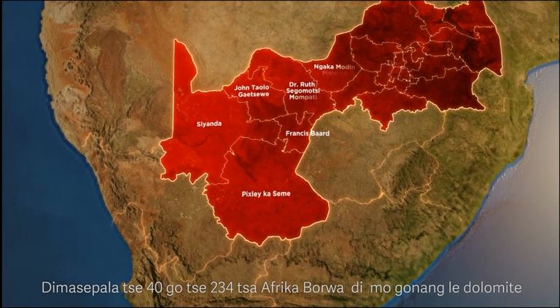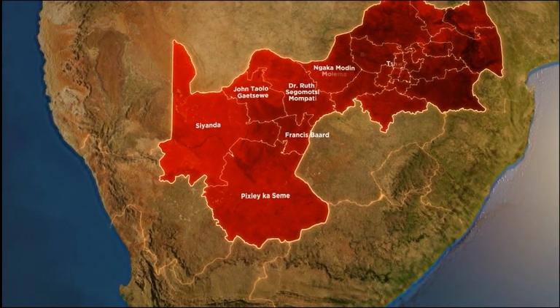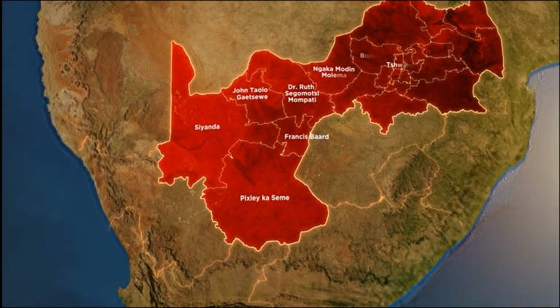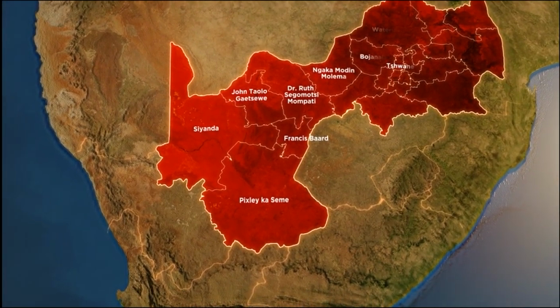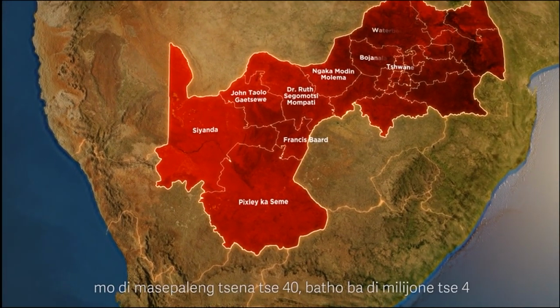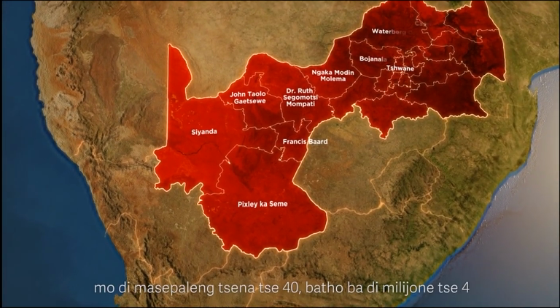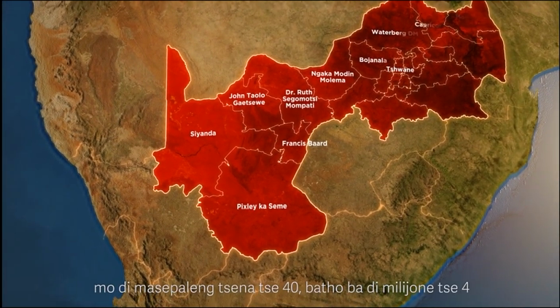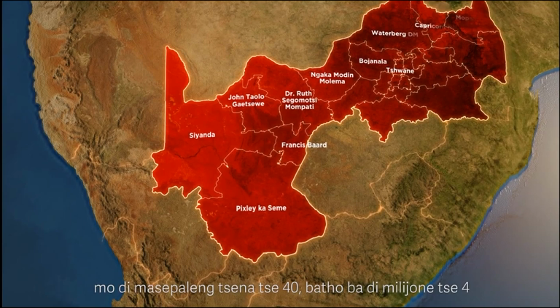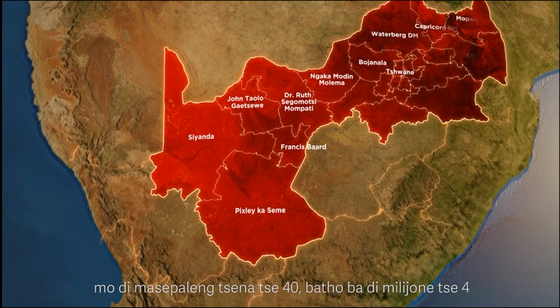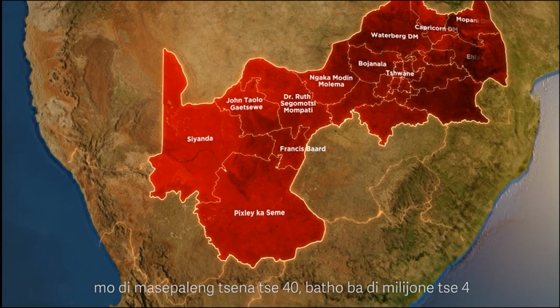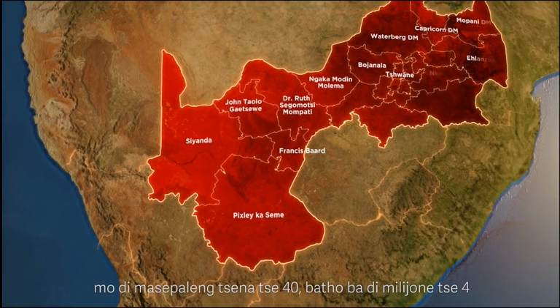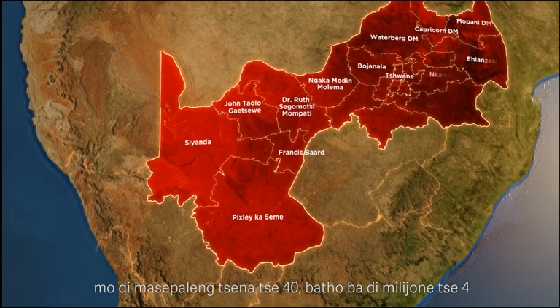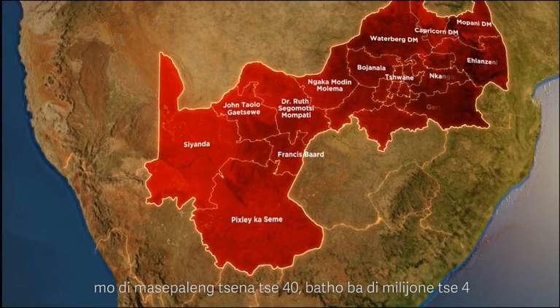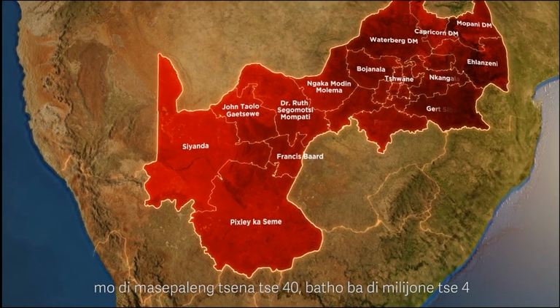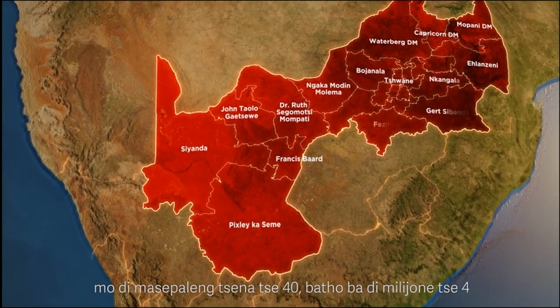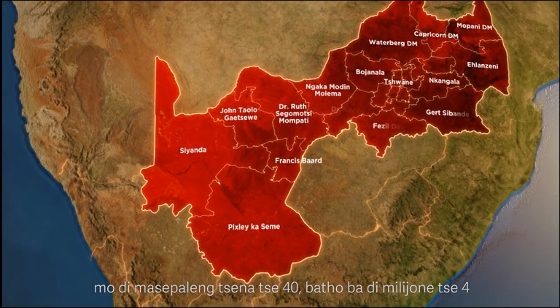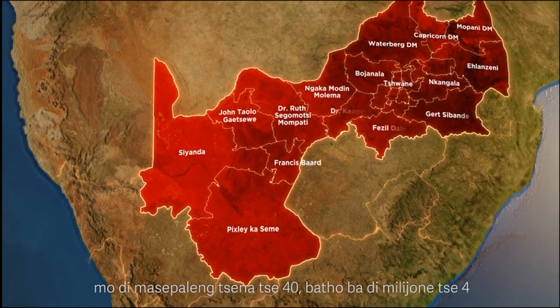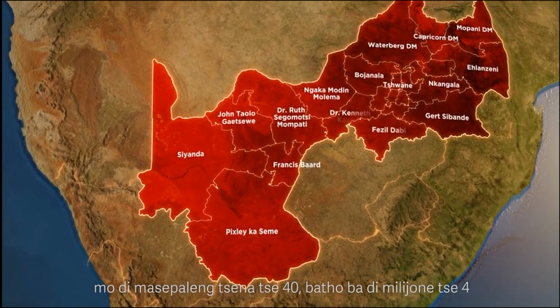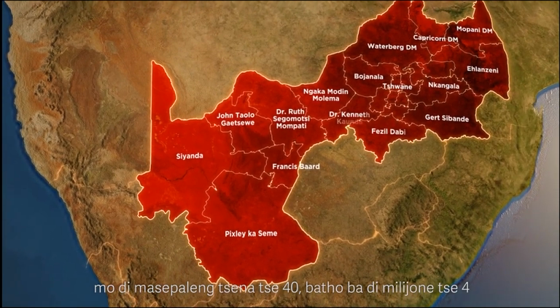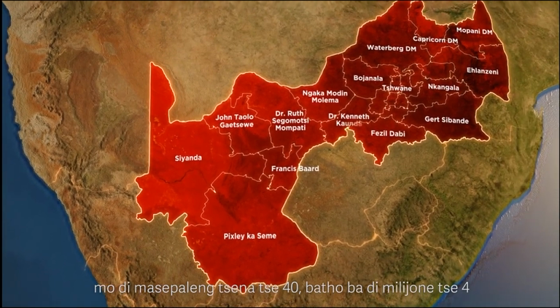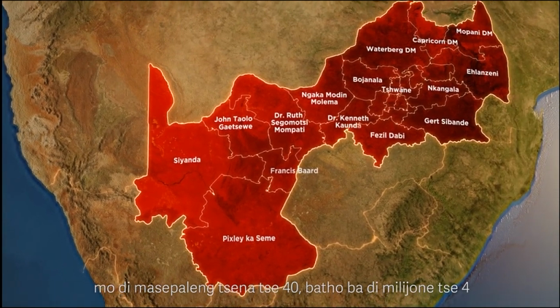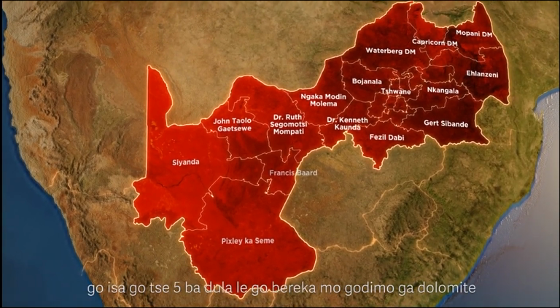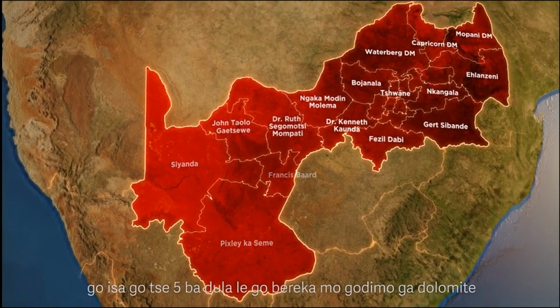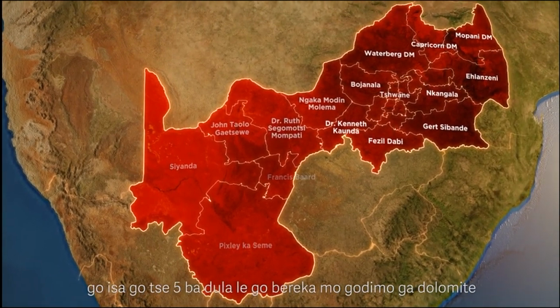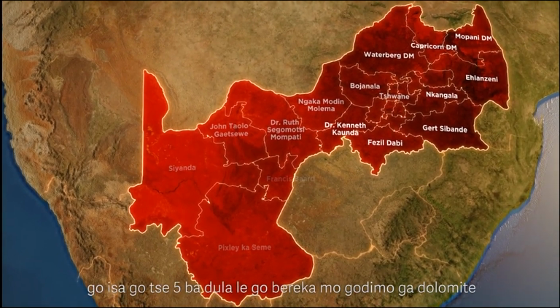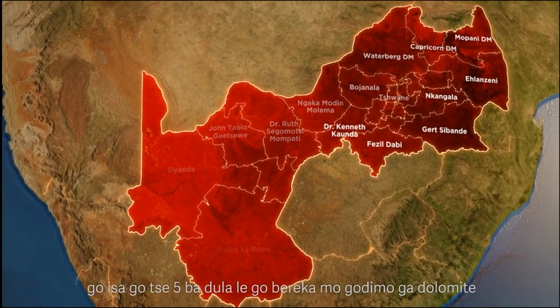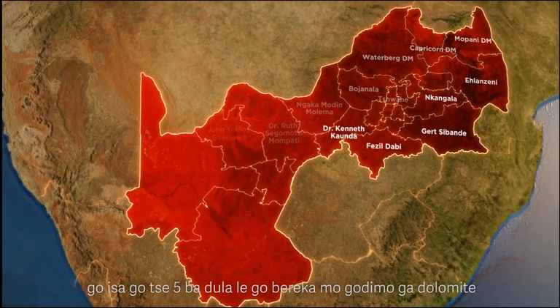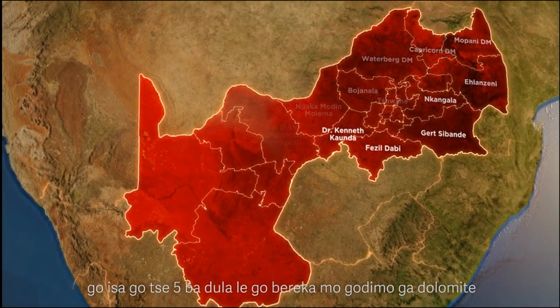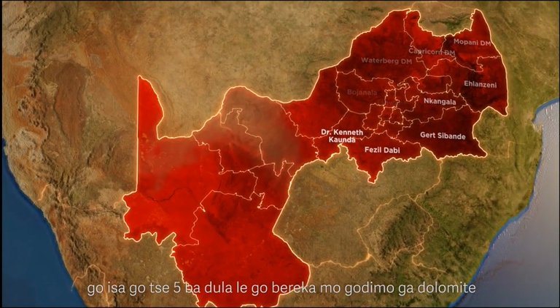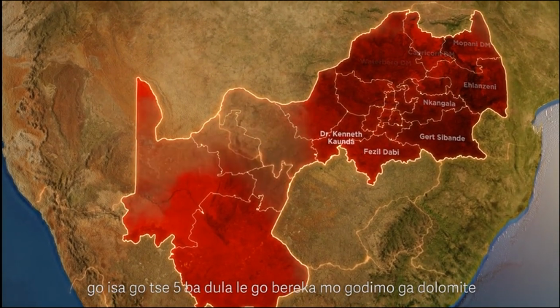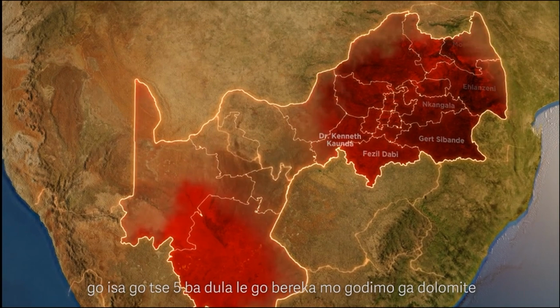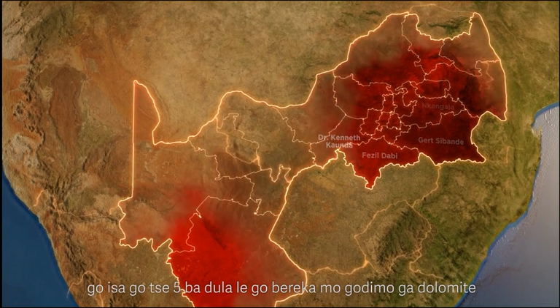In these 40 municipalities, approximately 4 to 5 million people work and live on dolomite.